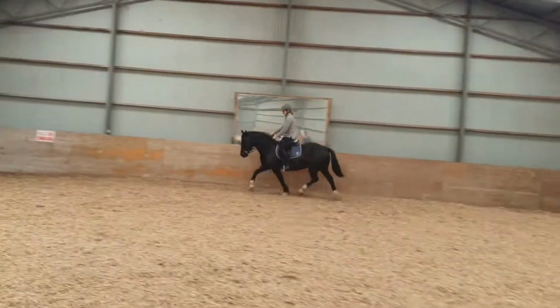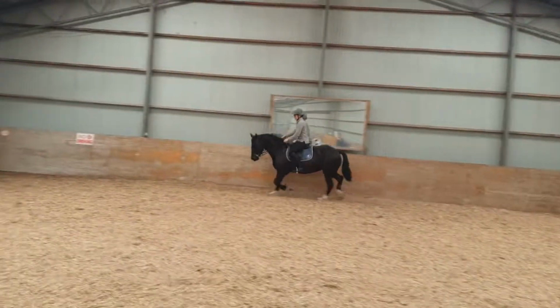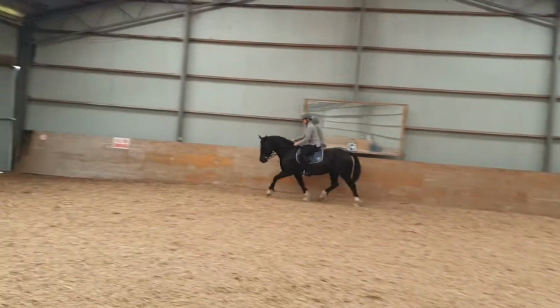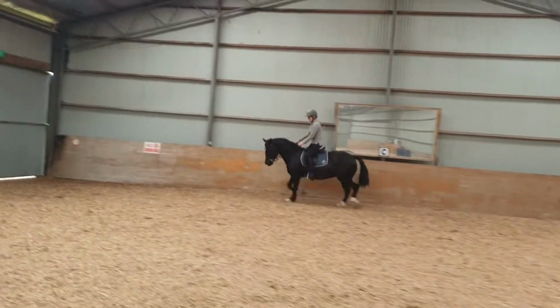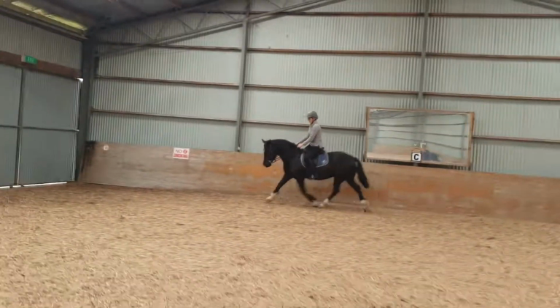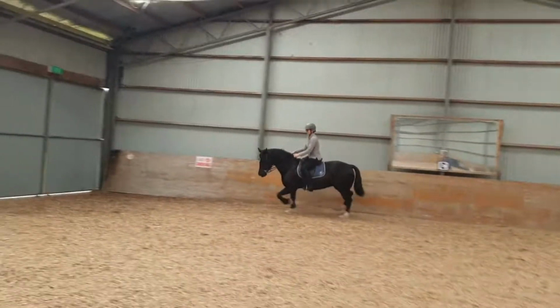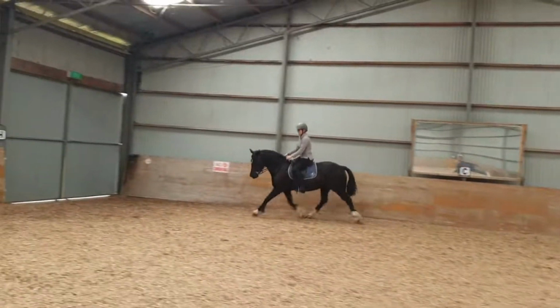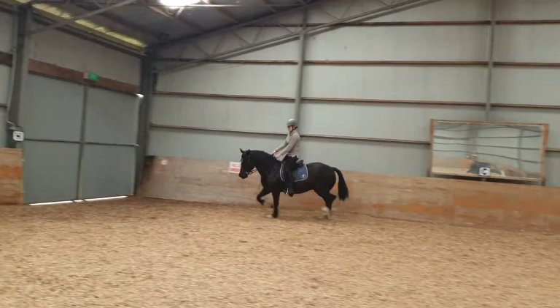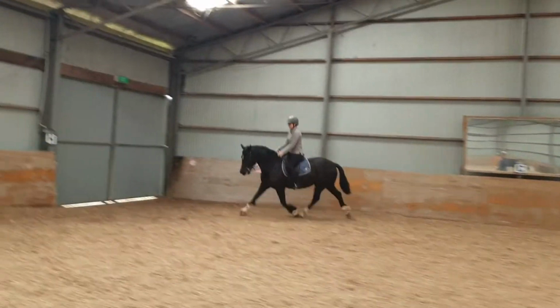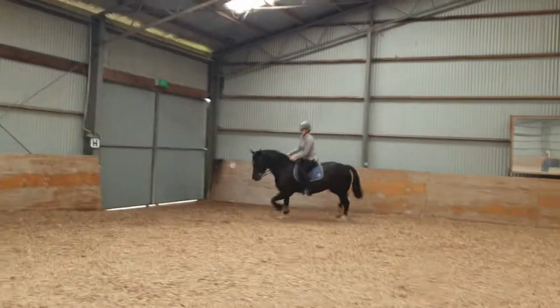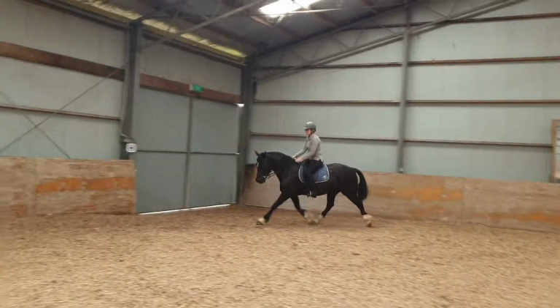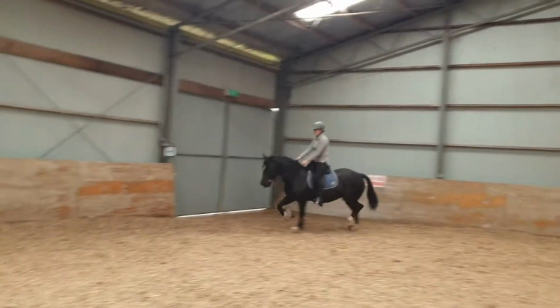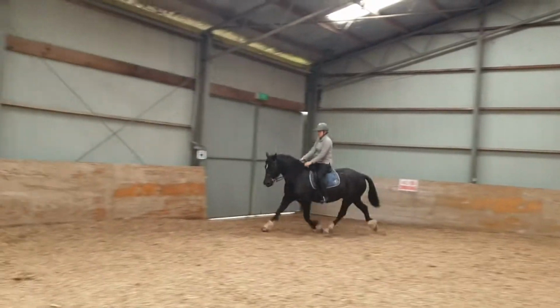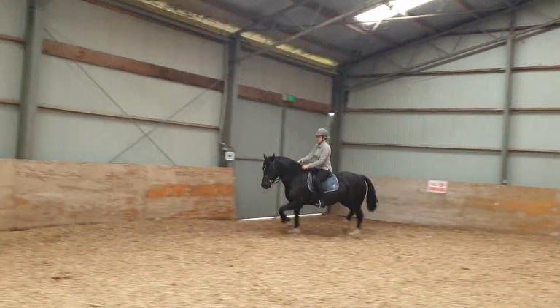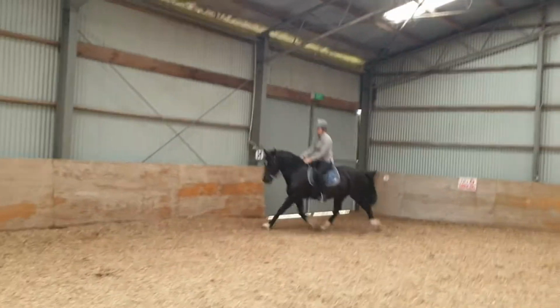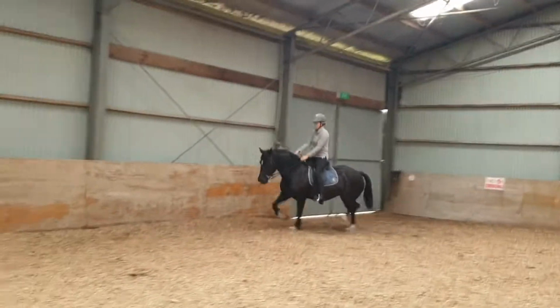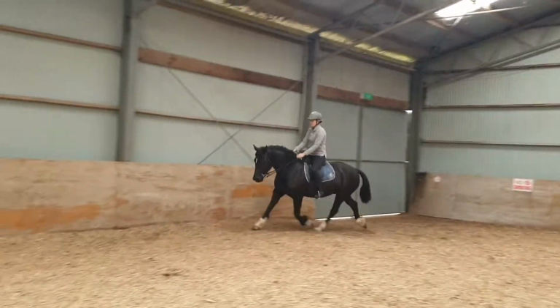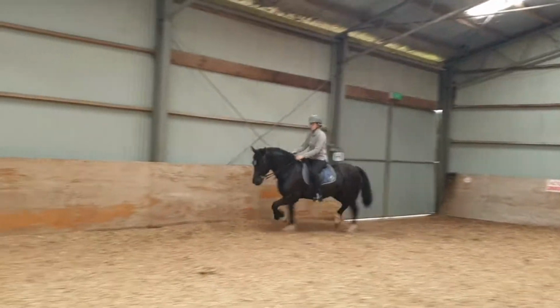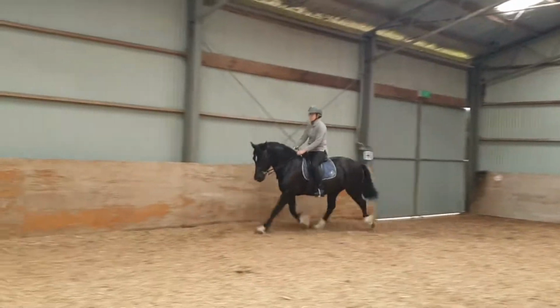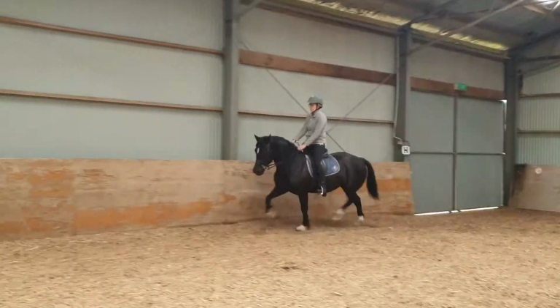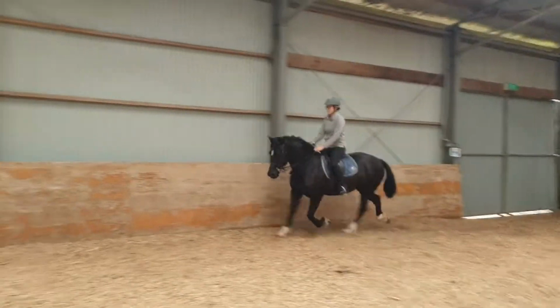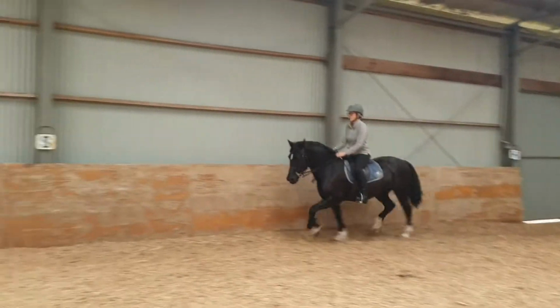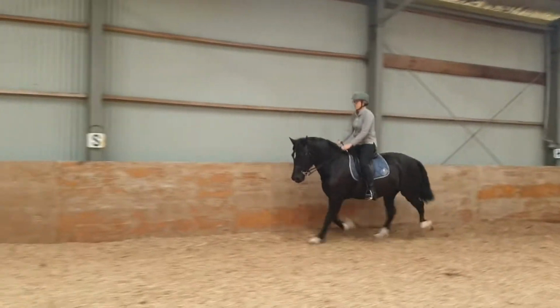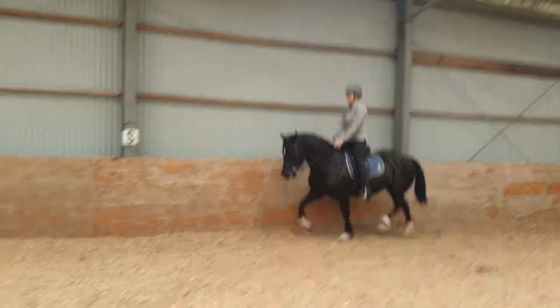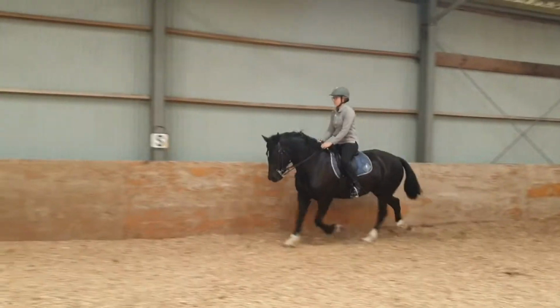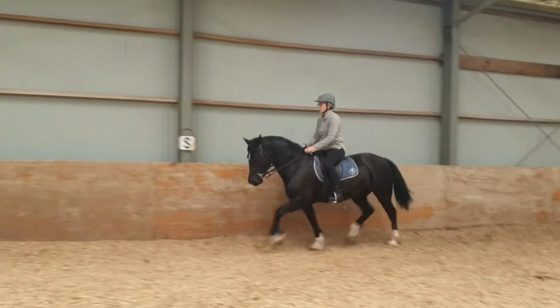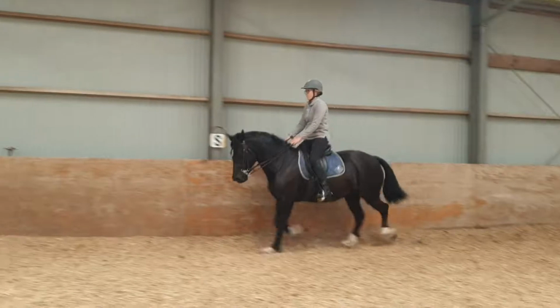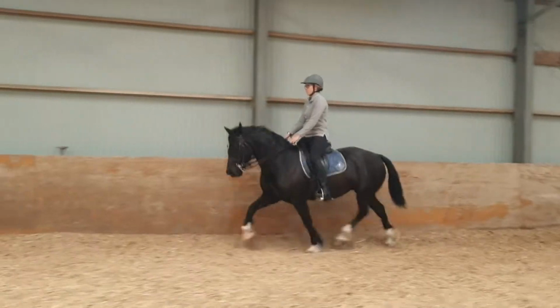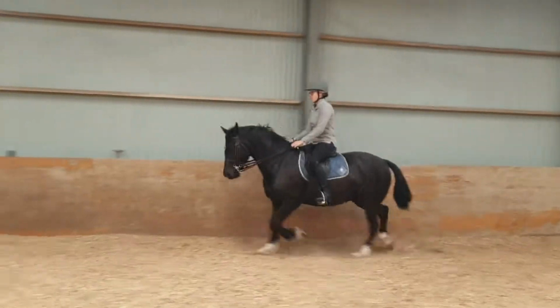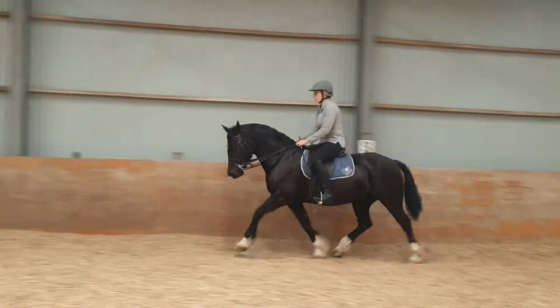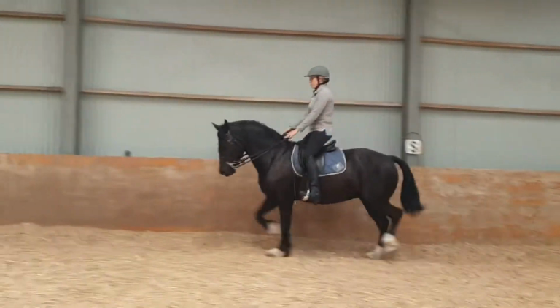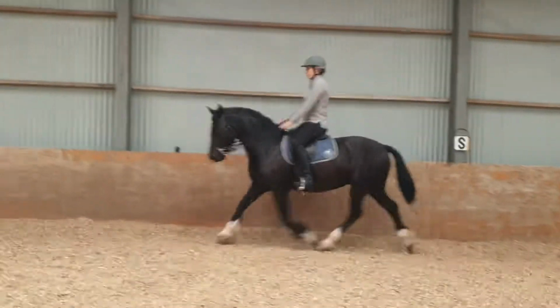Outside rein. Now give. She's balanced. Ask her to push. Push. Push.